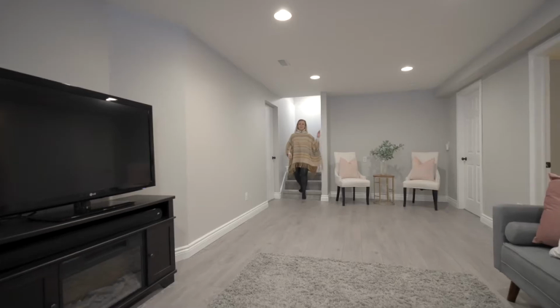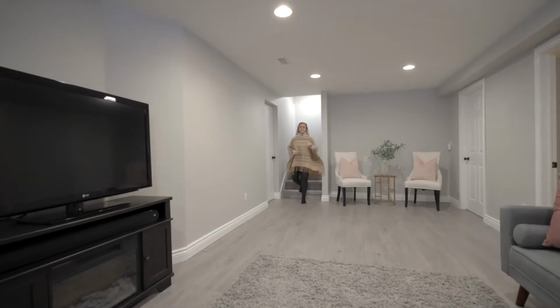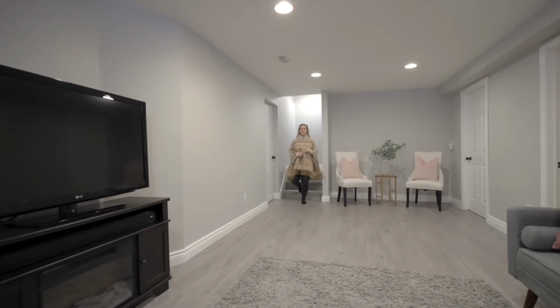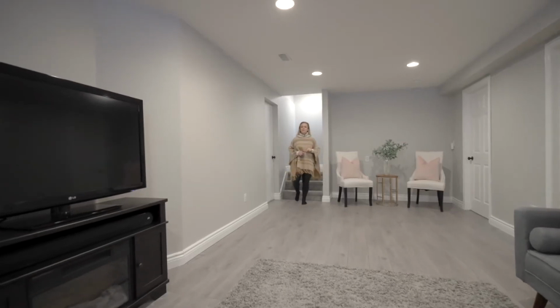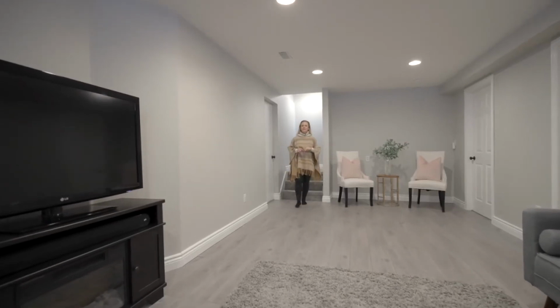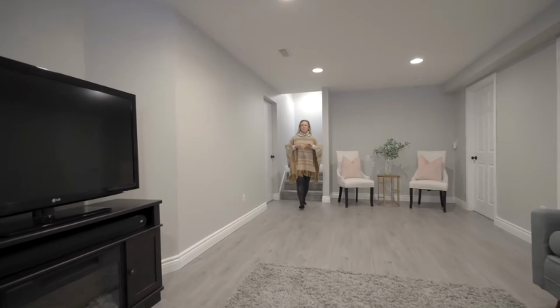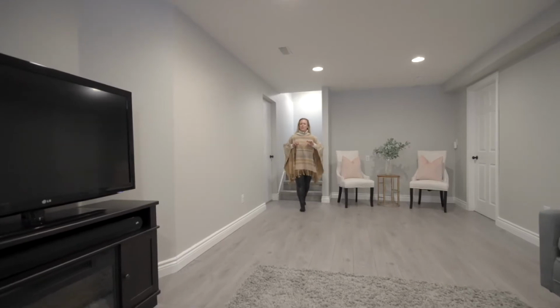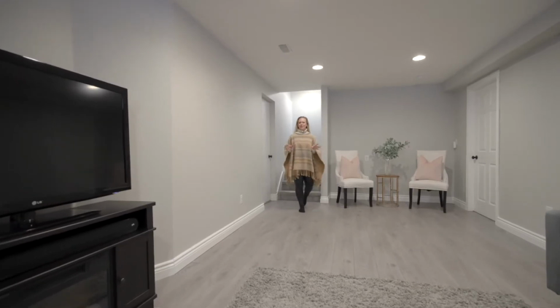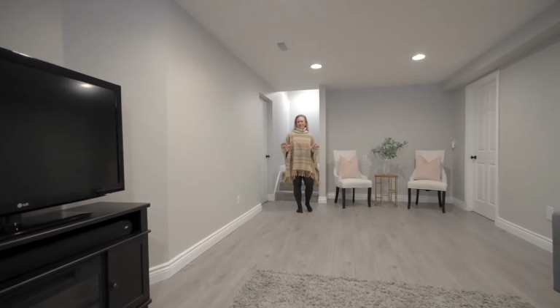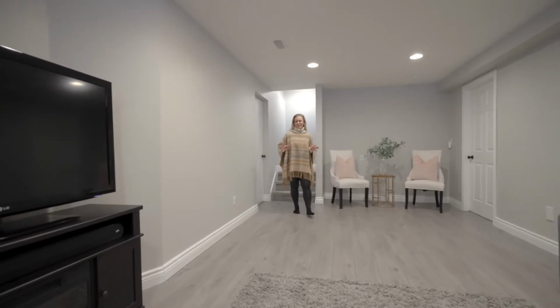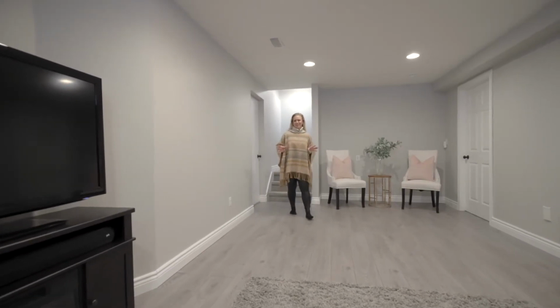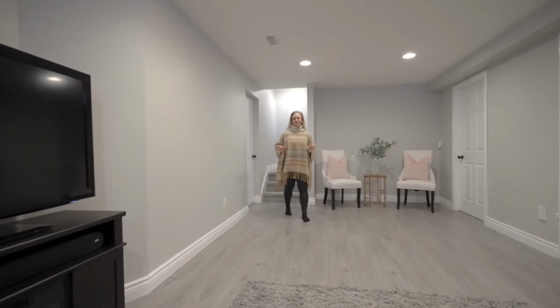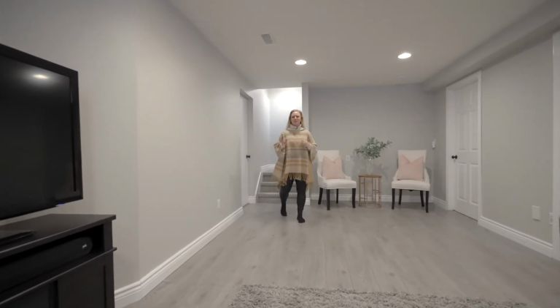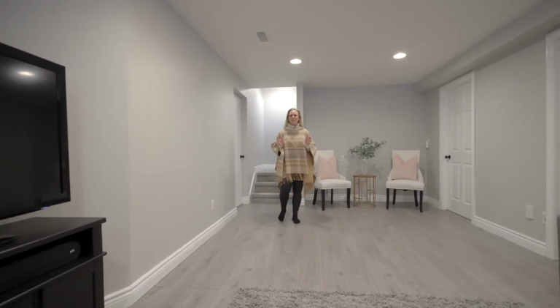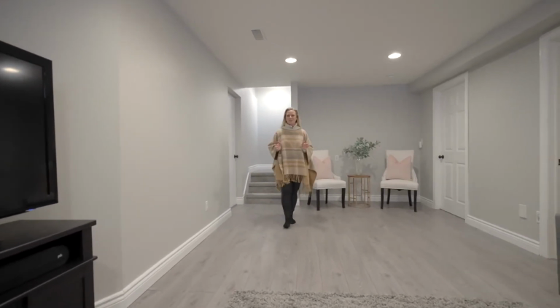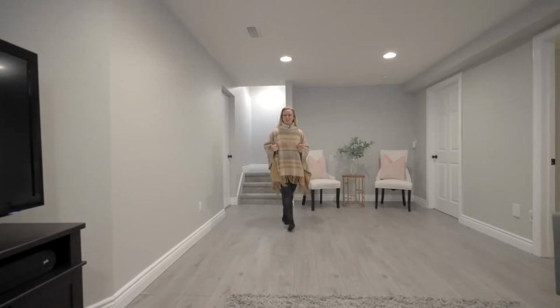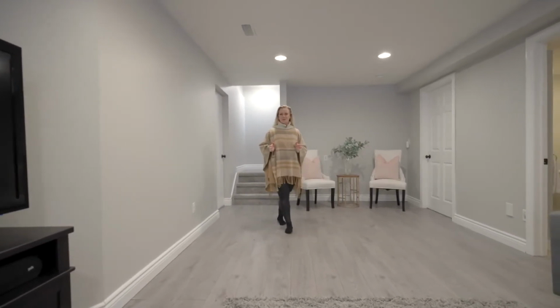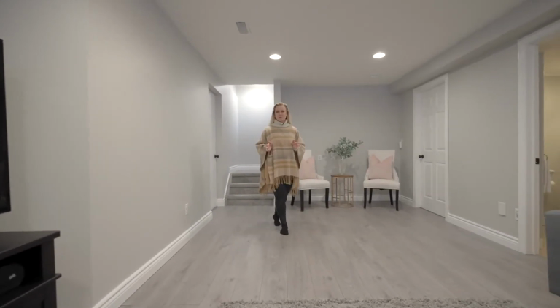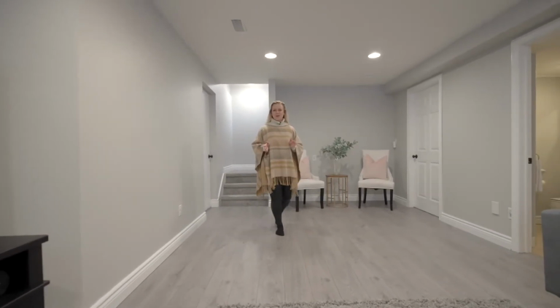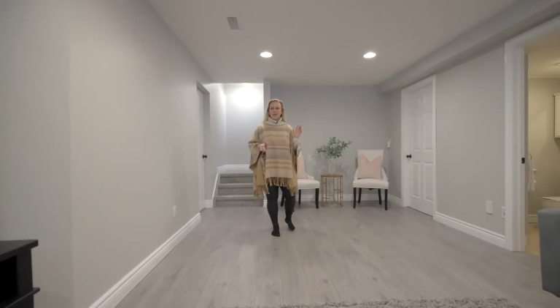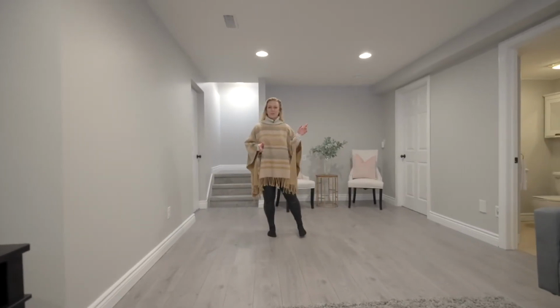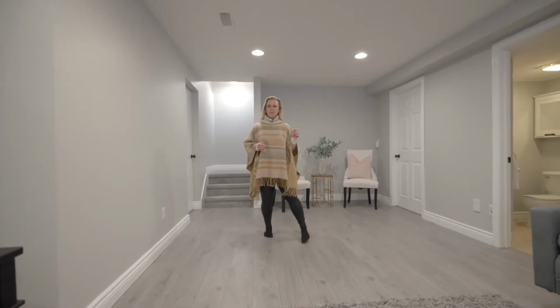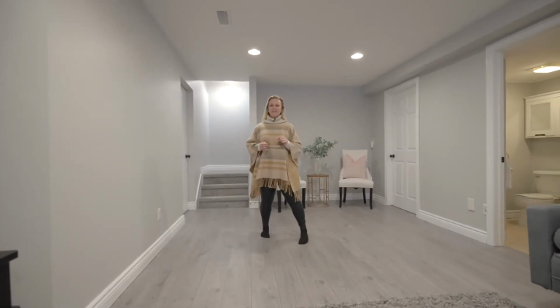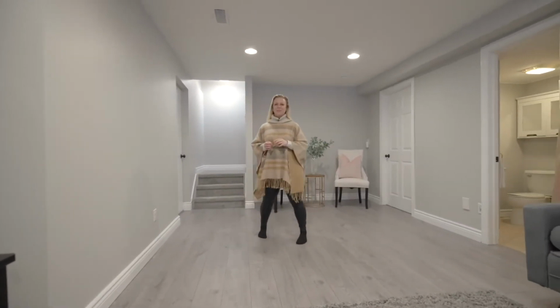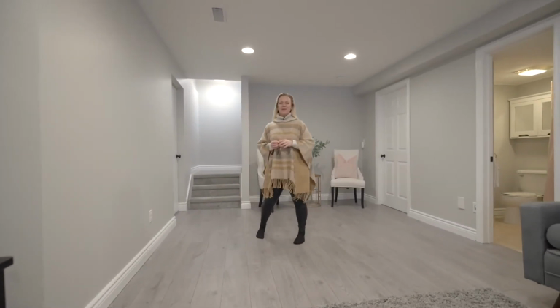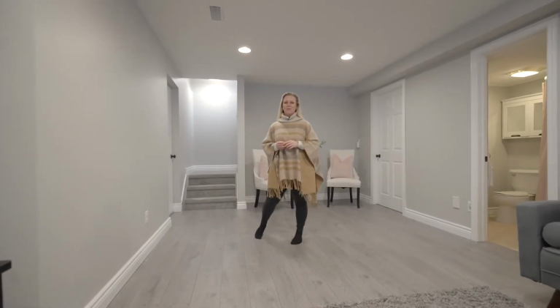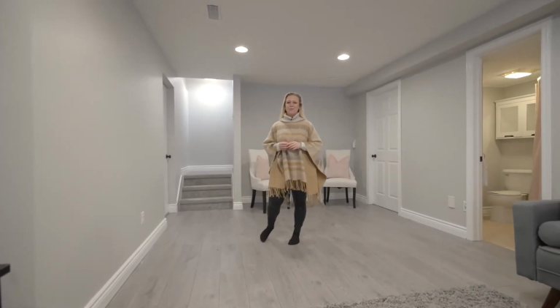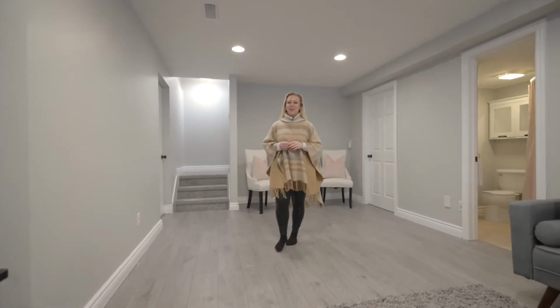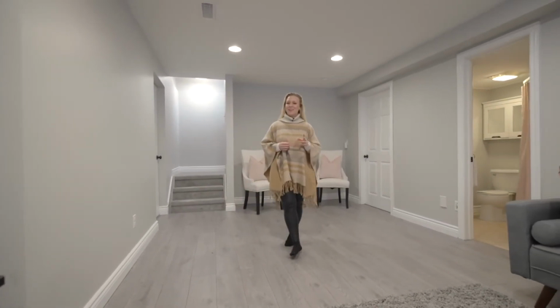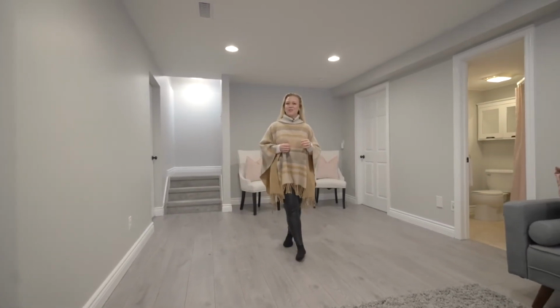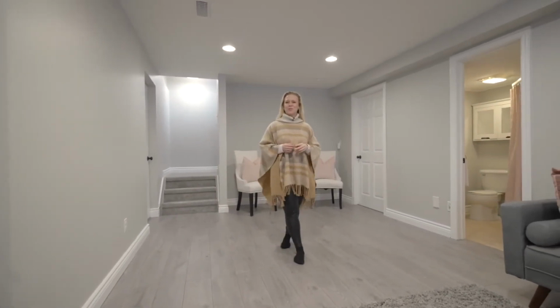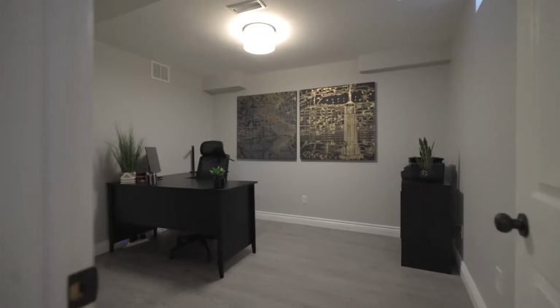This basement is completely finished with a large rec room, a three-piece bathroom, and an extra bedroom.